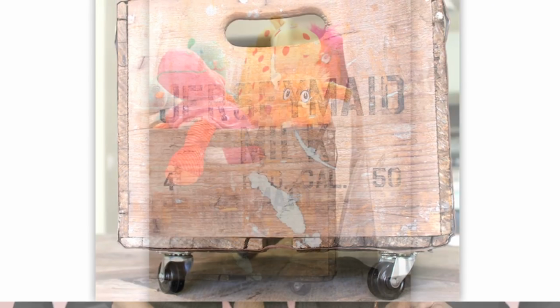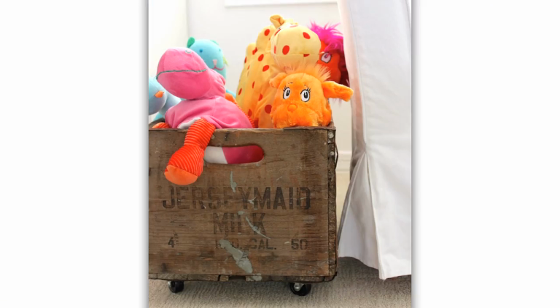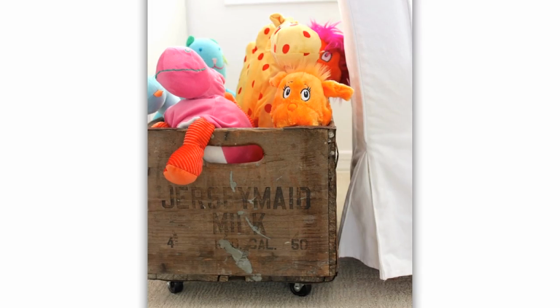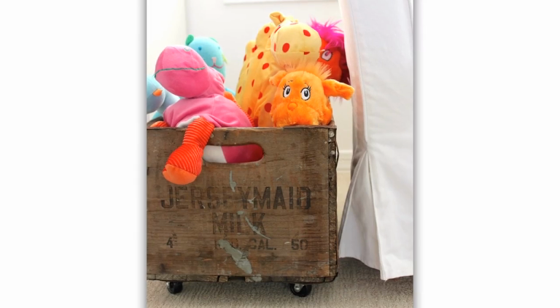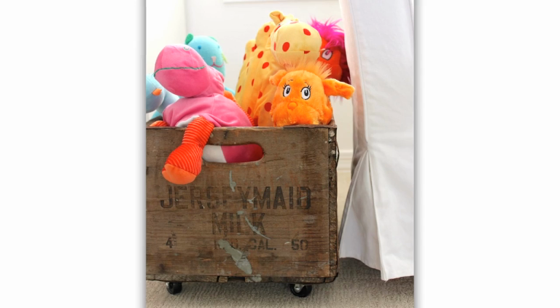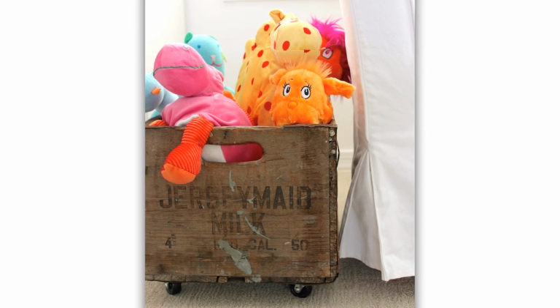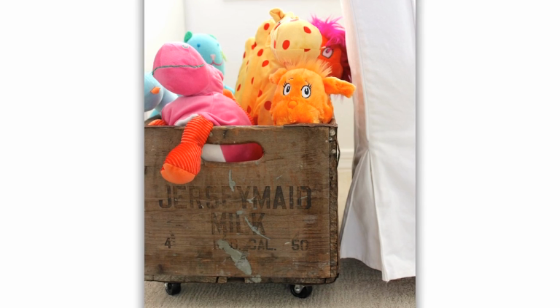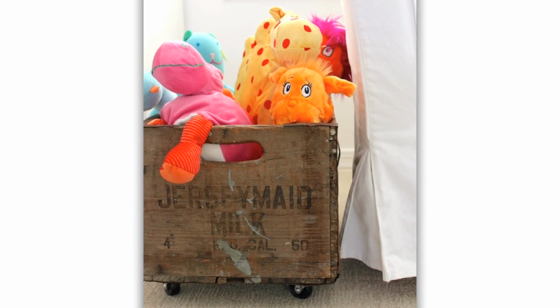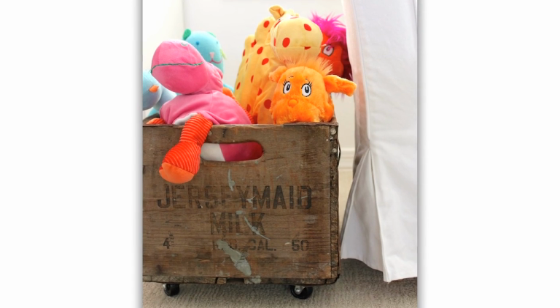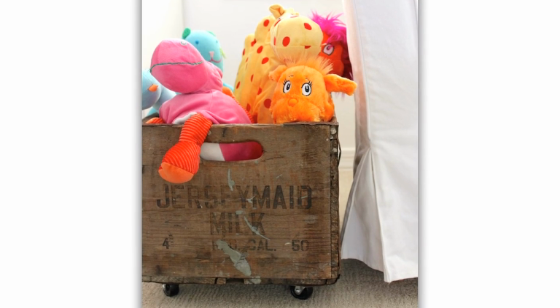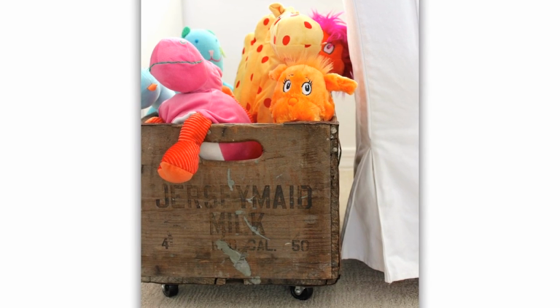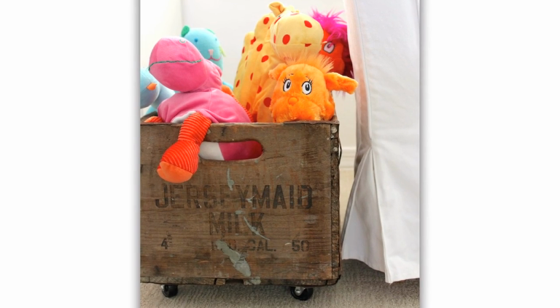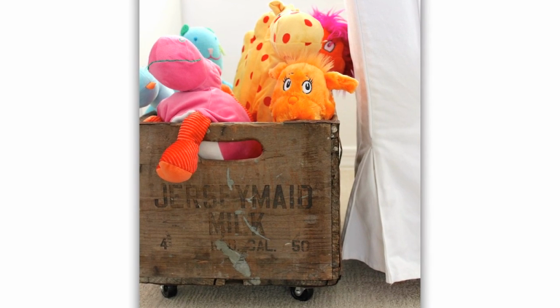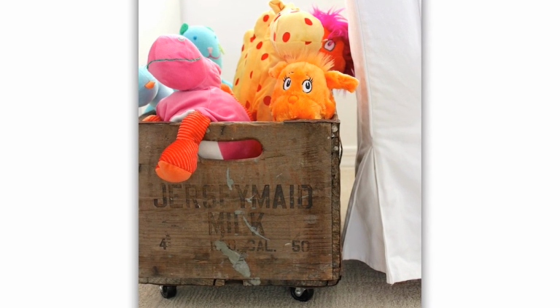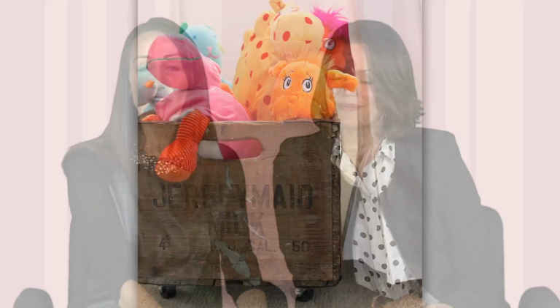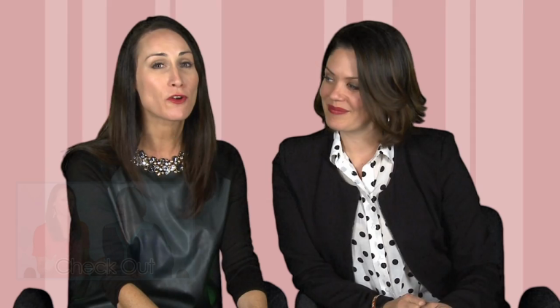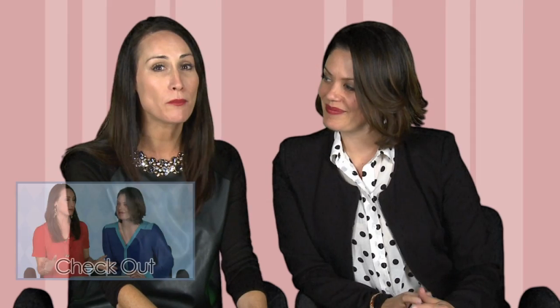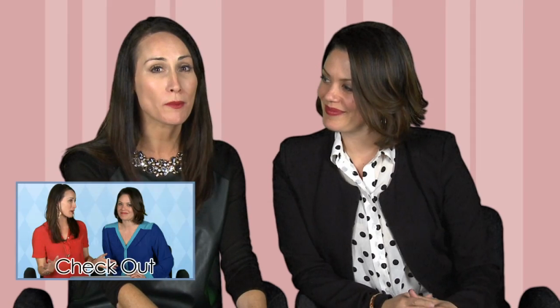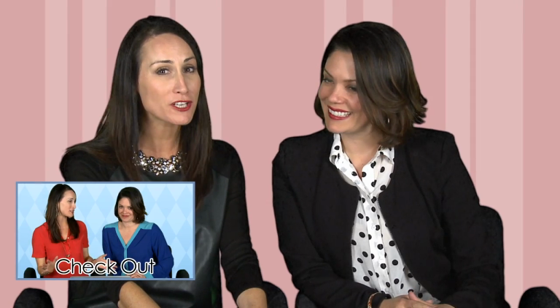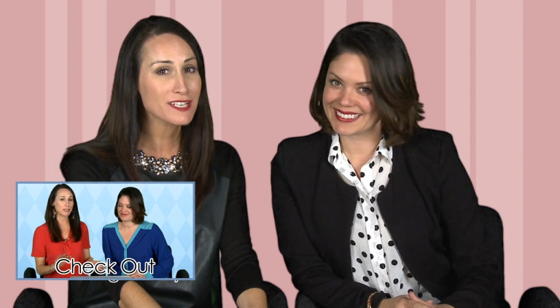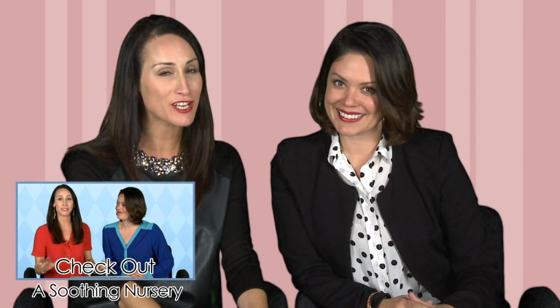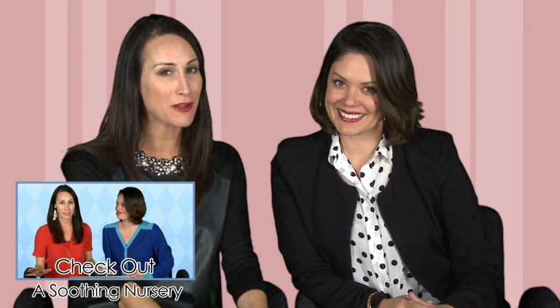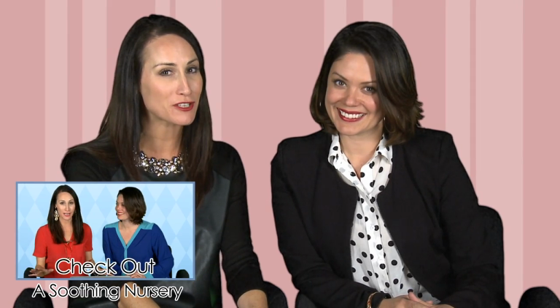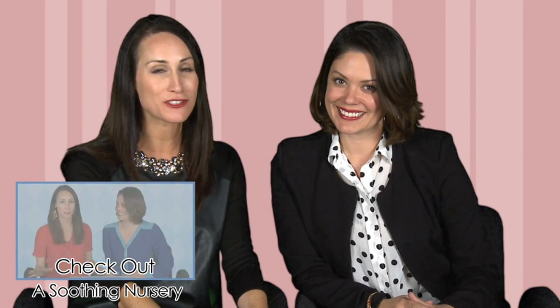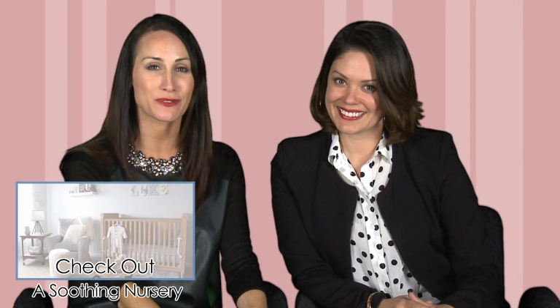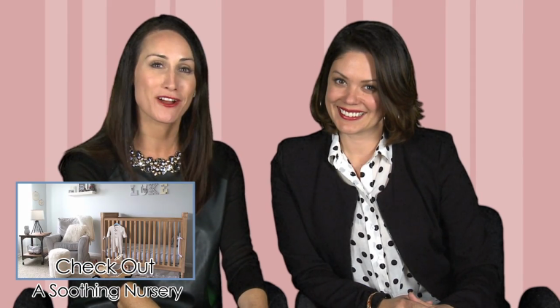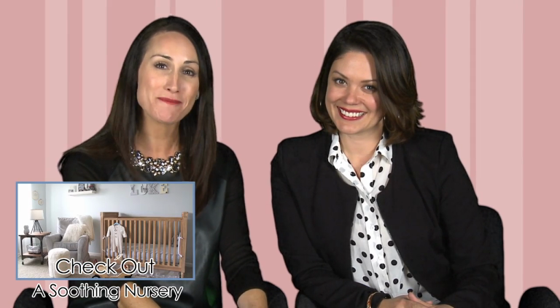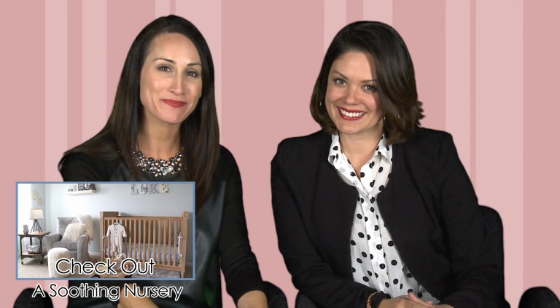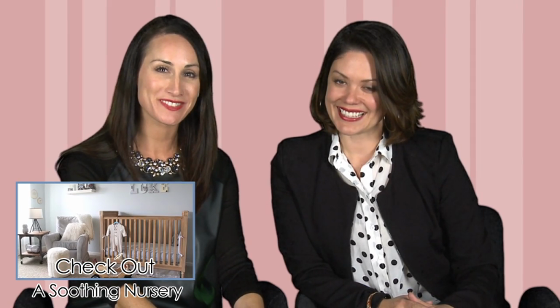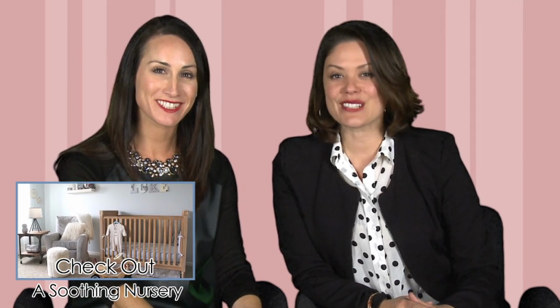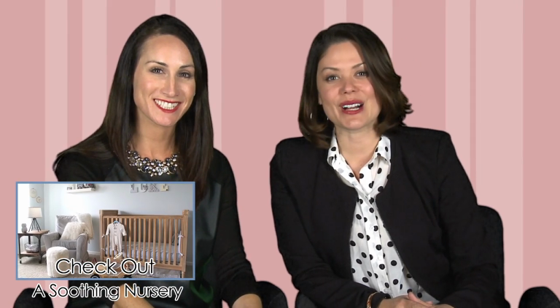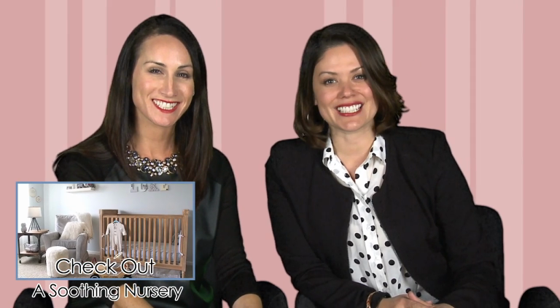Thank you so much, Rebecca, for sharing this great DIY project. For more projects, check out ProjectNursery.com. Thanks for watching.